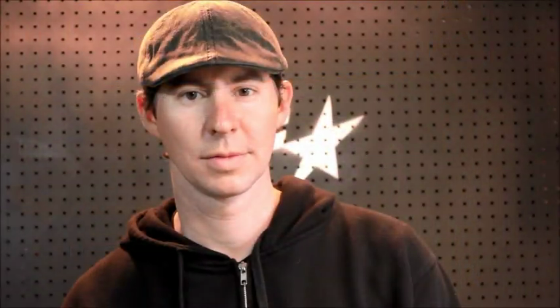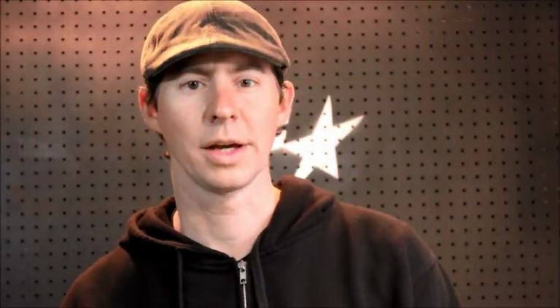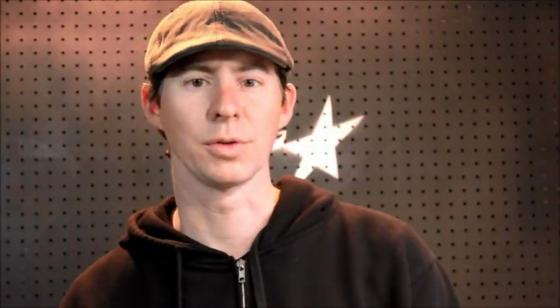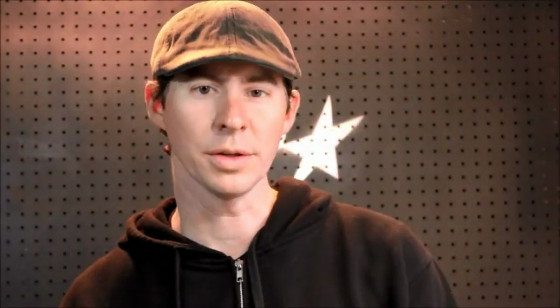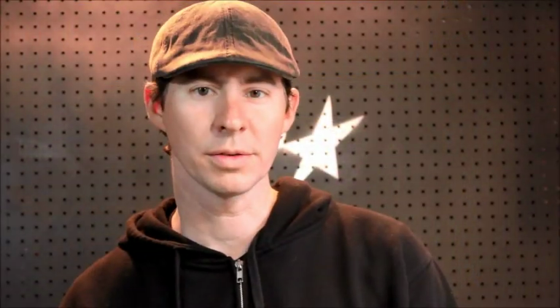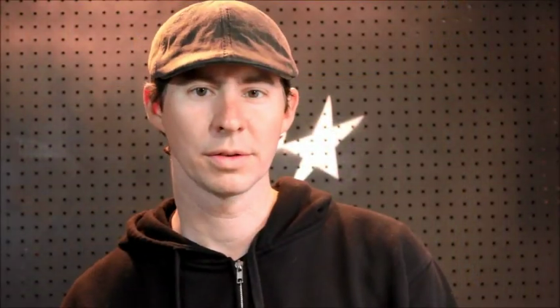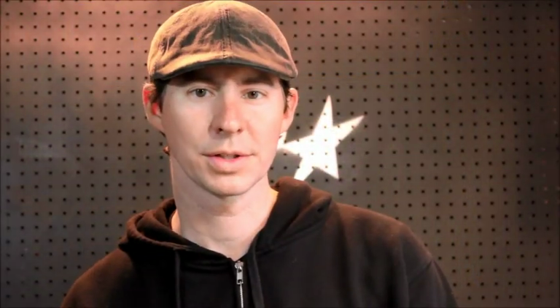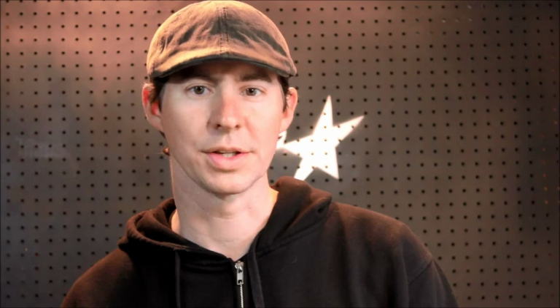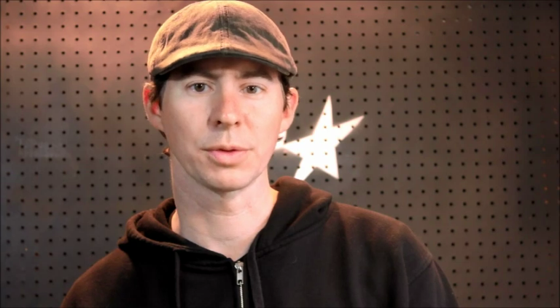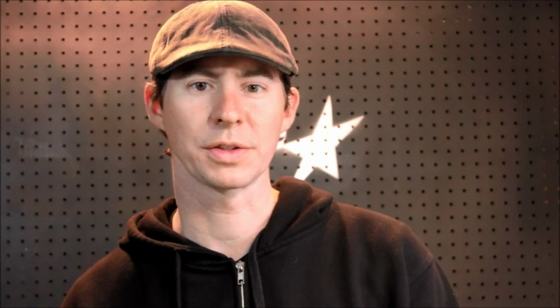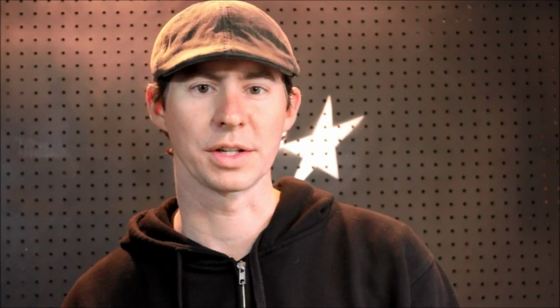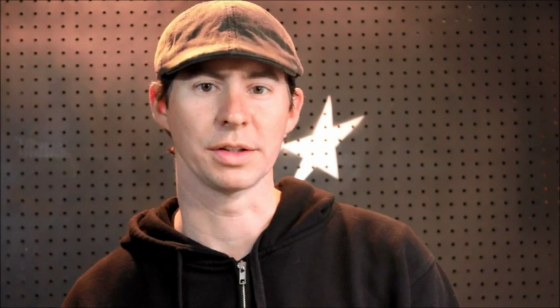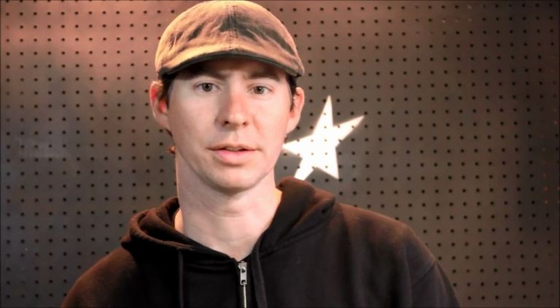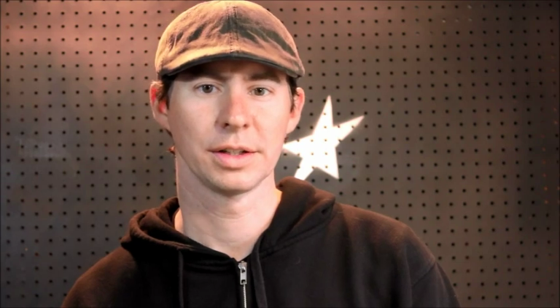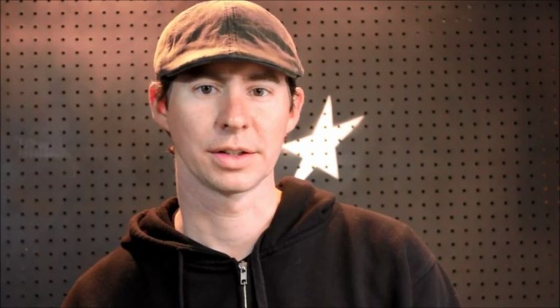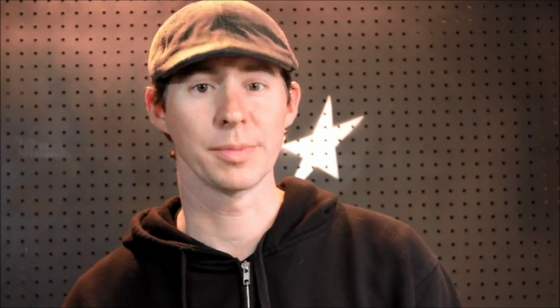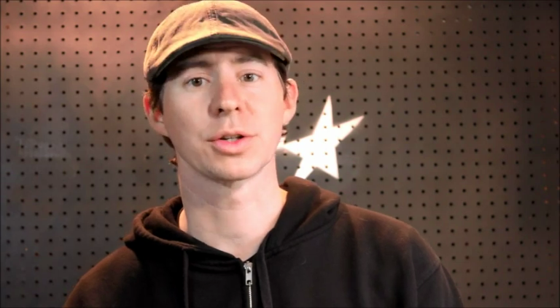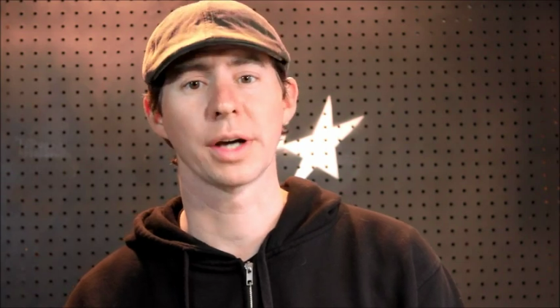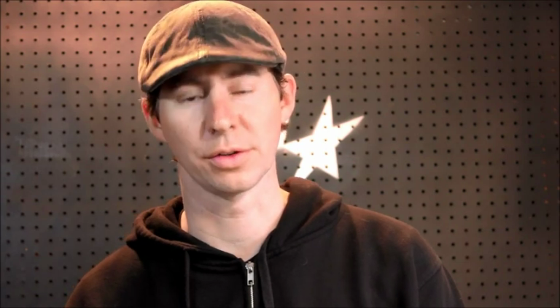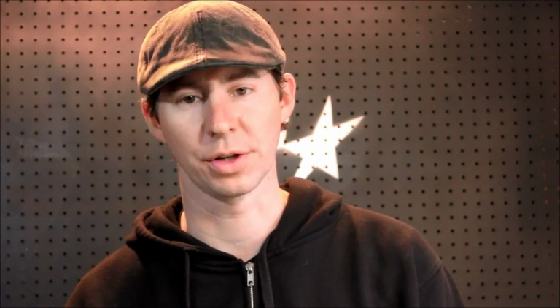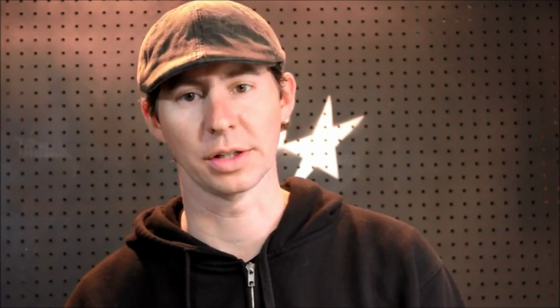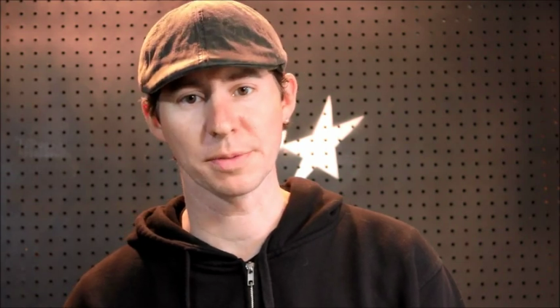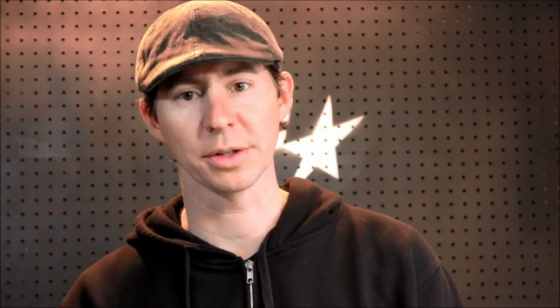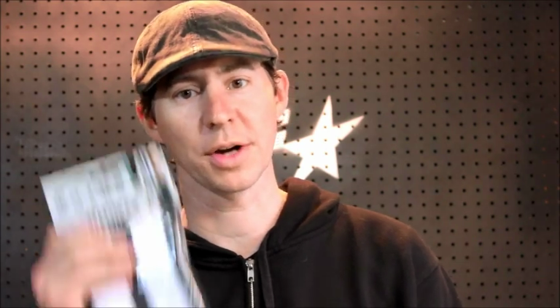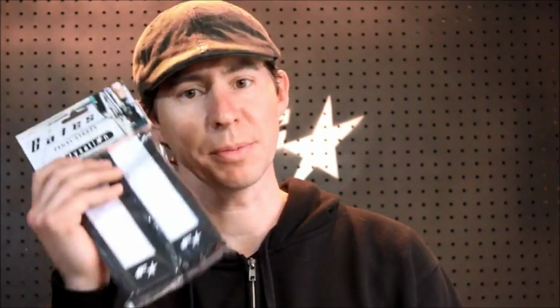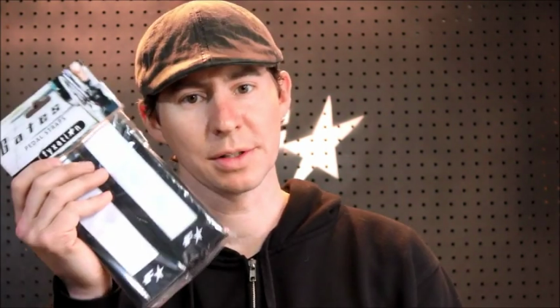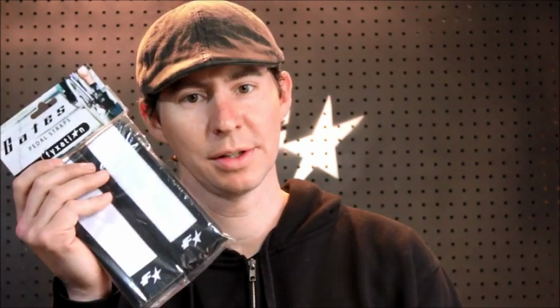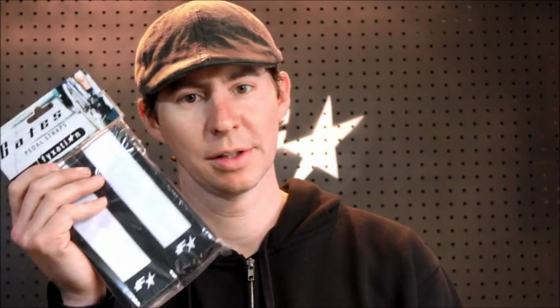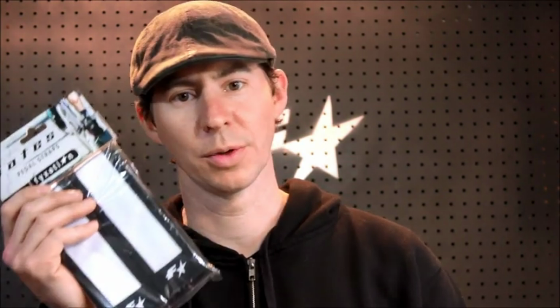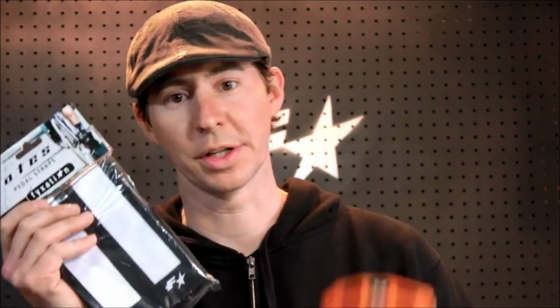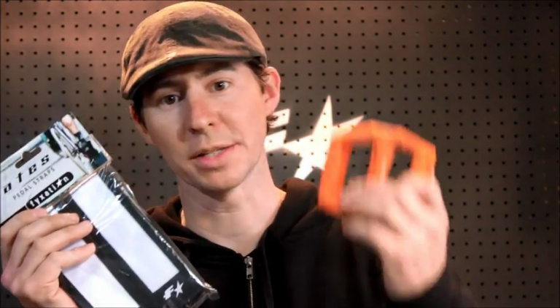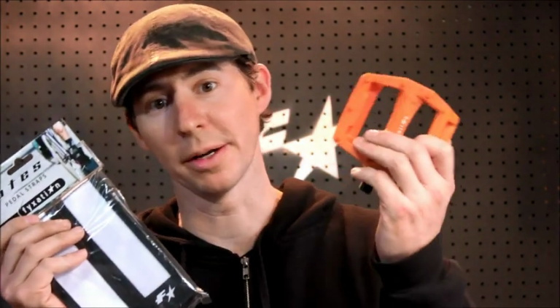Hey everyone, this is Nick with Fixation. Today I'm going to show you how to install our Gates pedal straps with our Gates pedal.